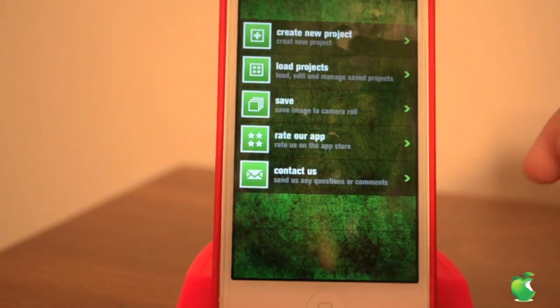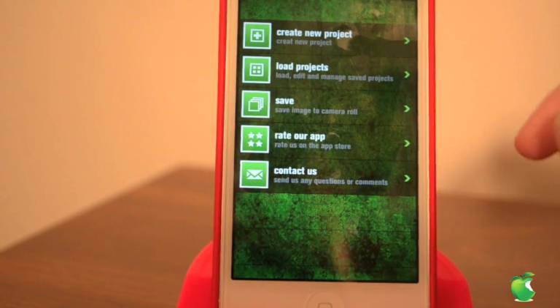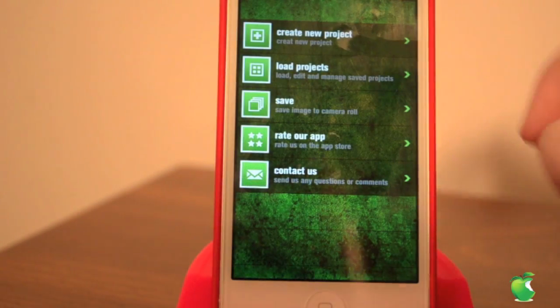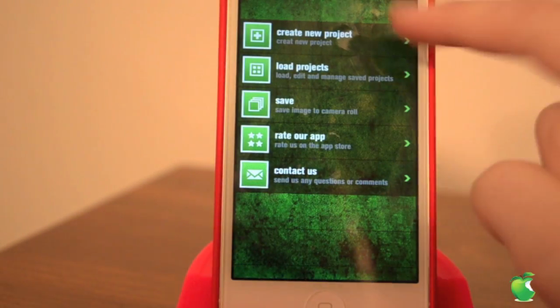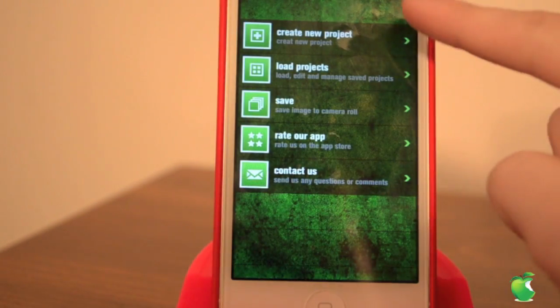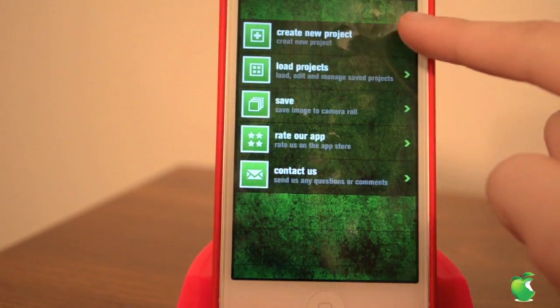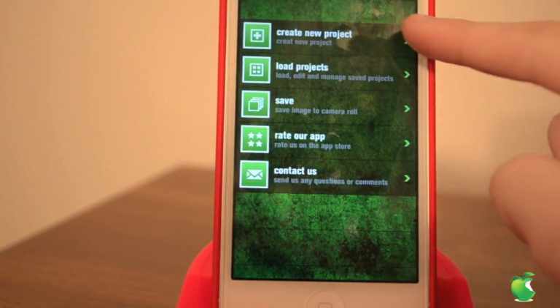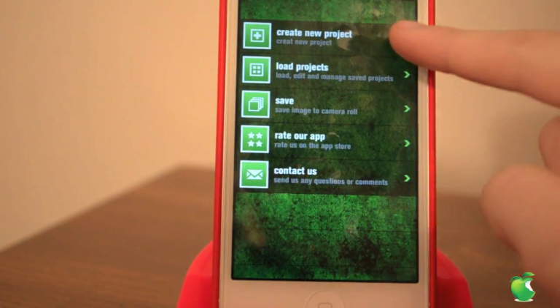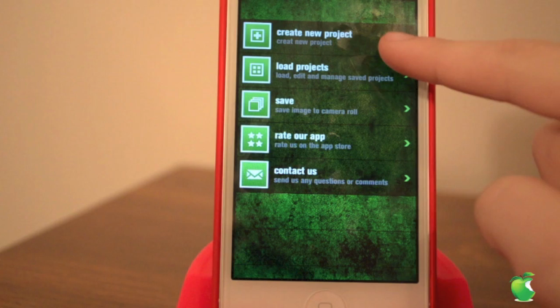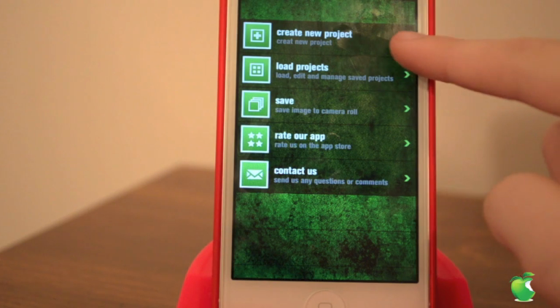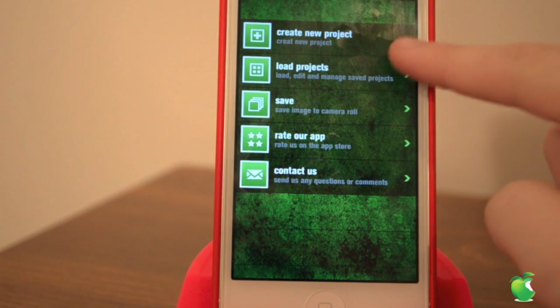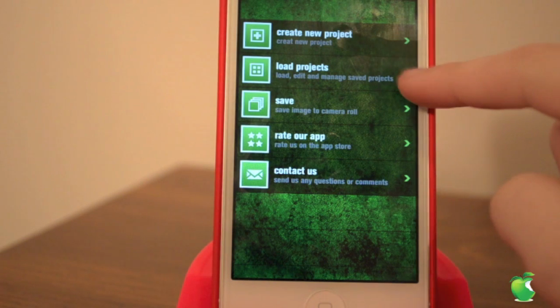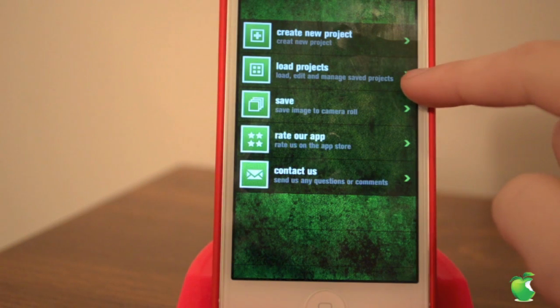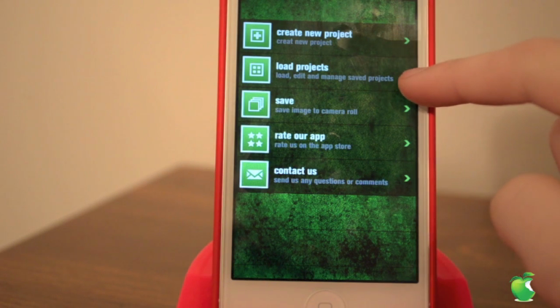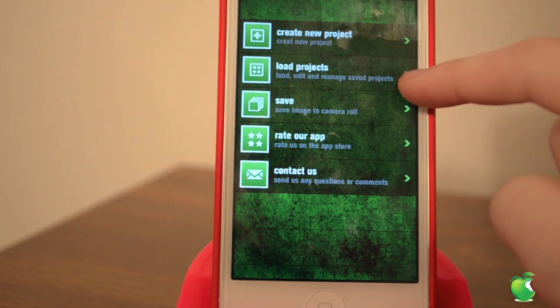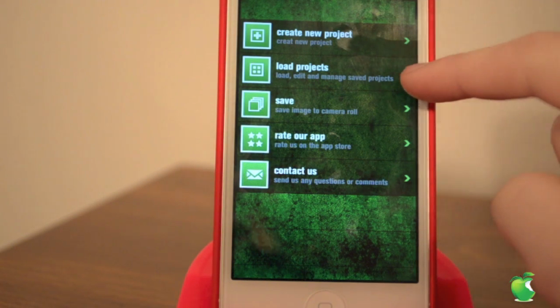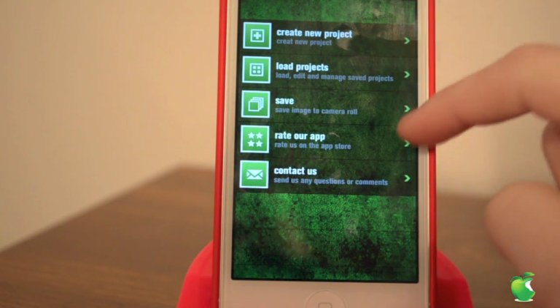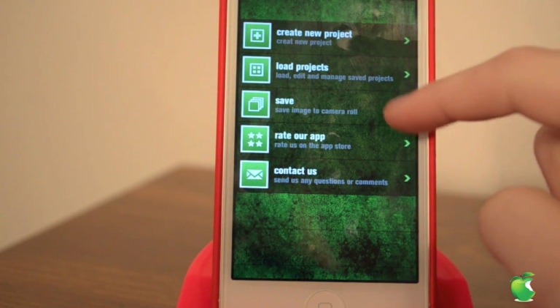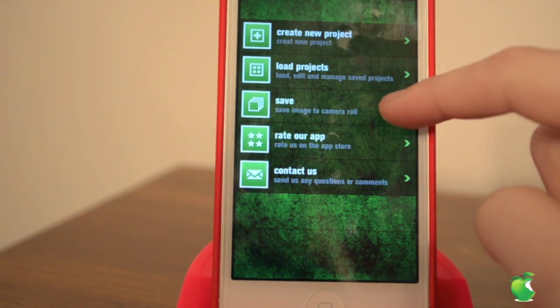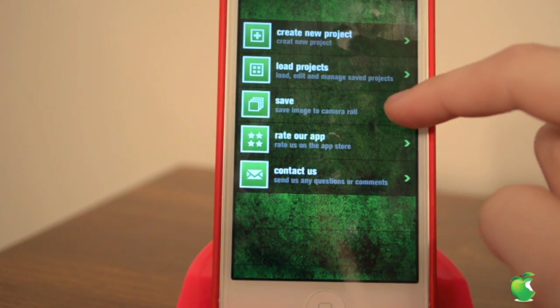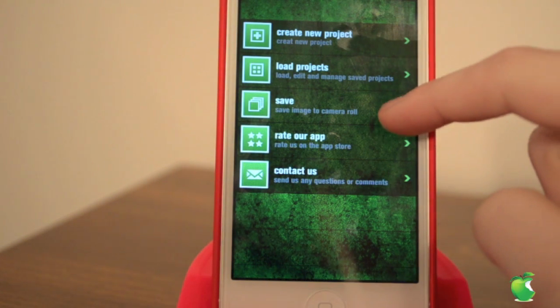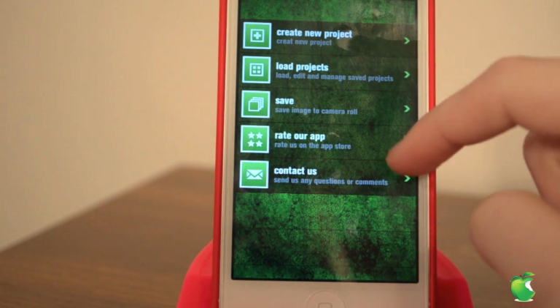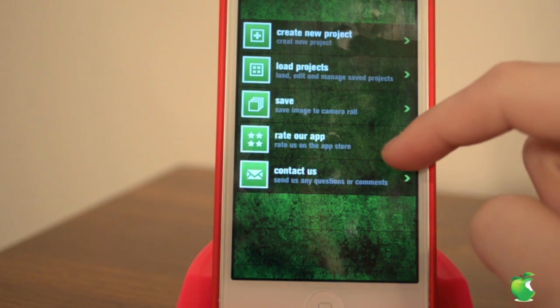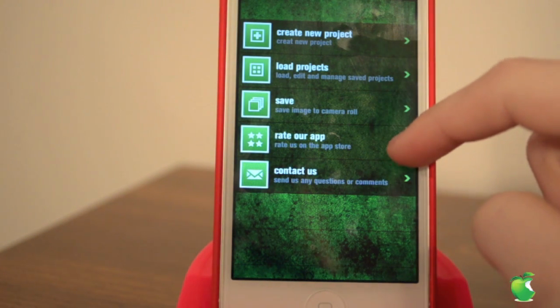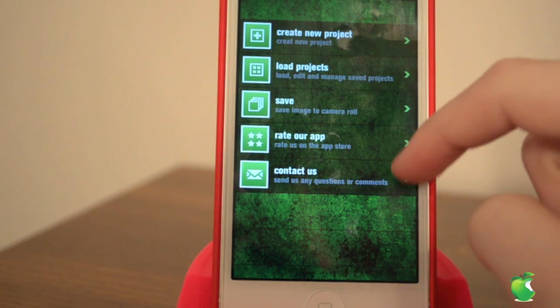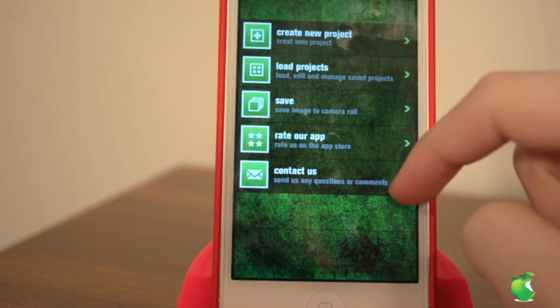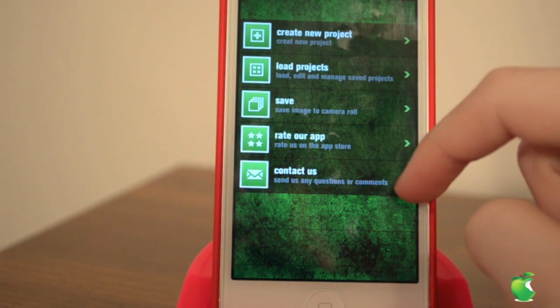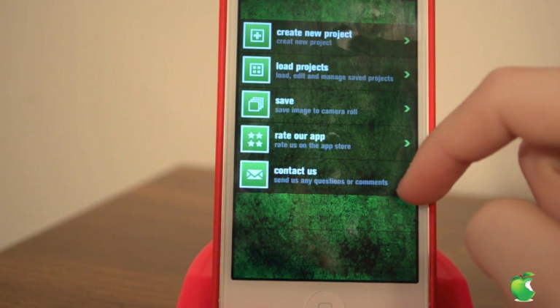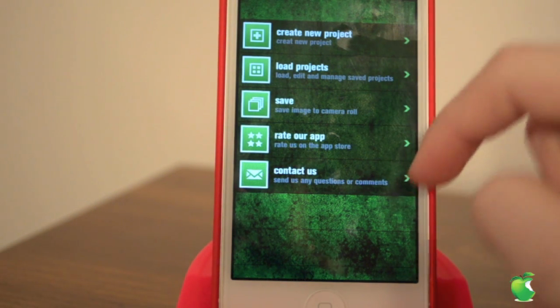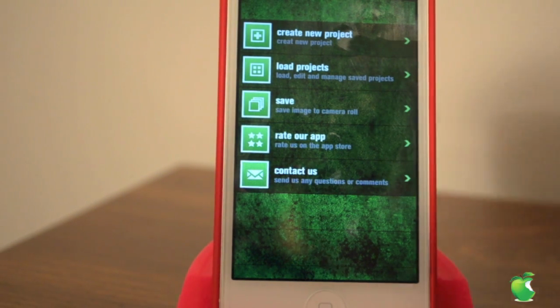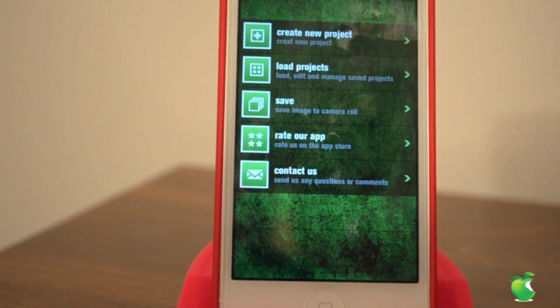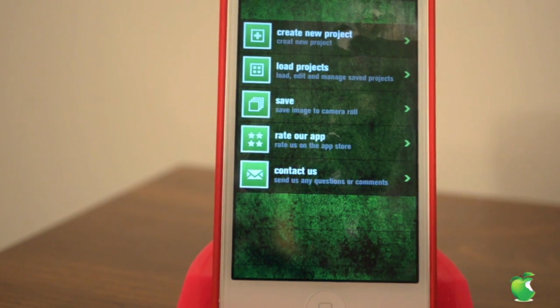And then you have menu, where you can create a new project, load project, save, rate the app, or contact them.